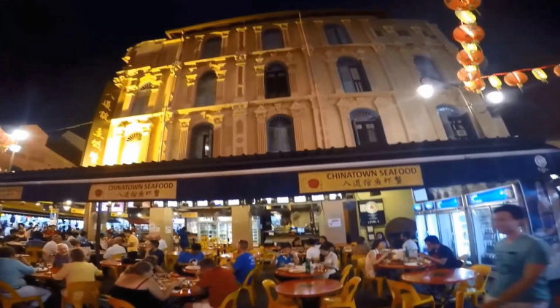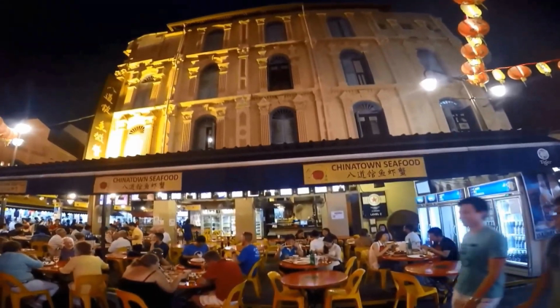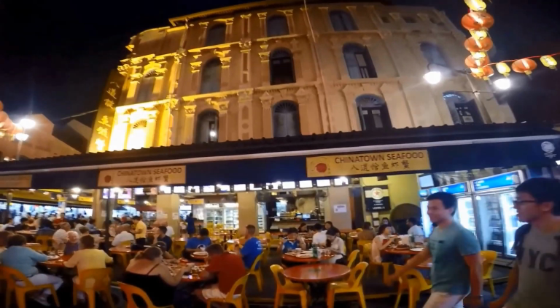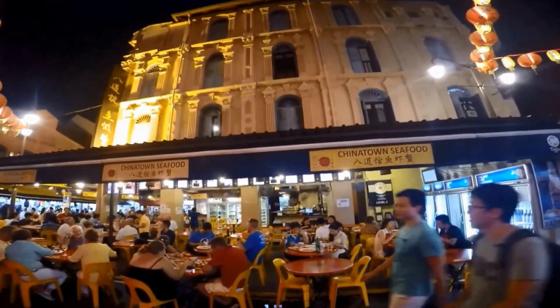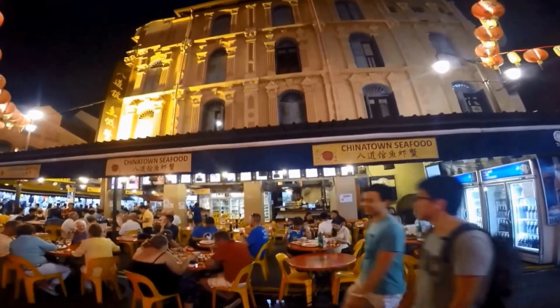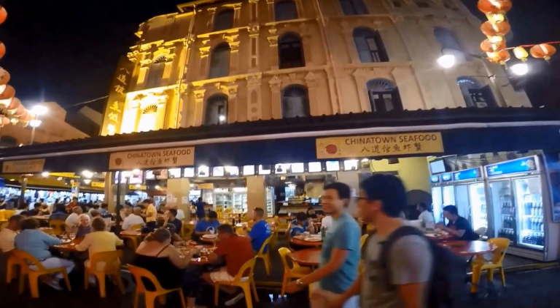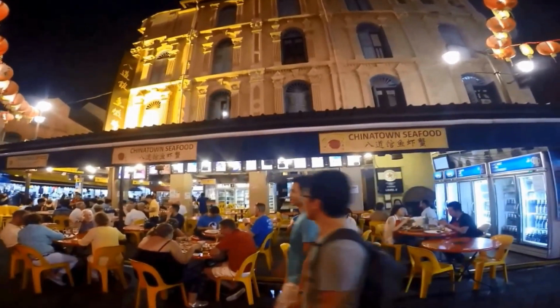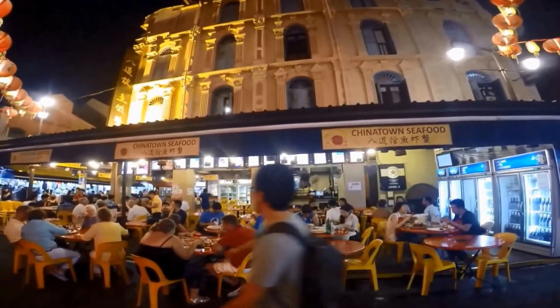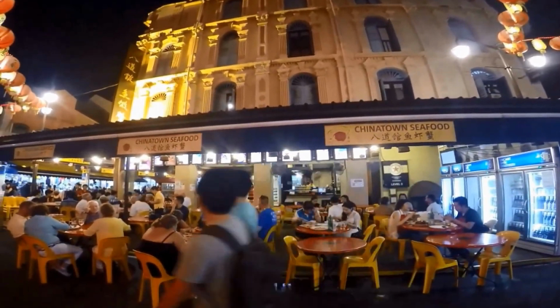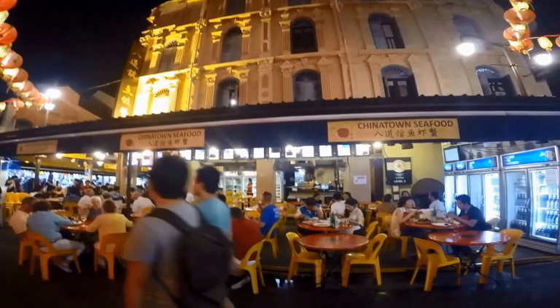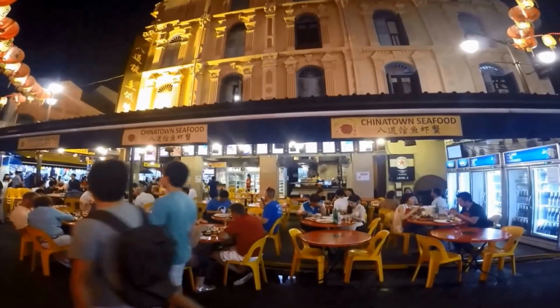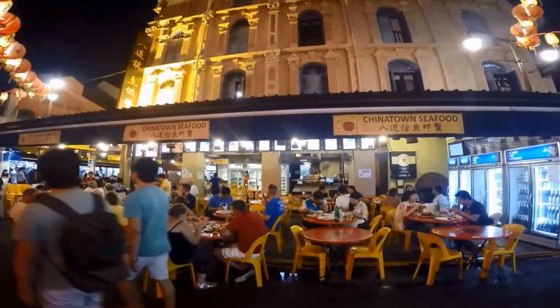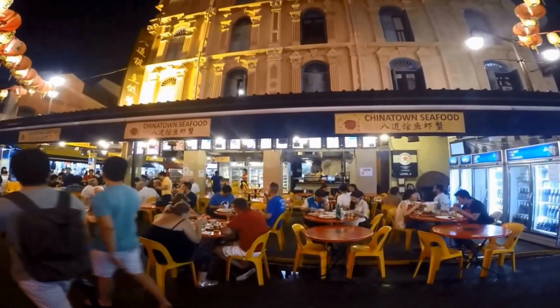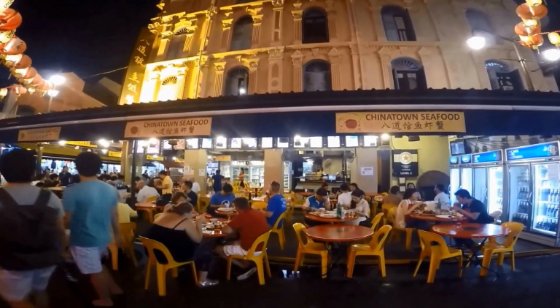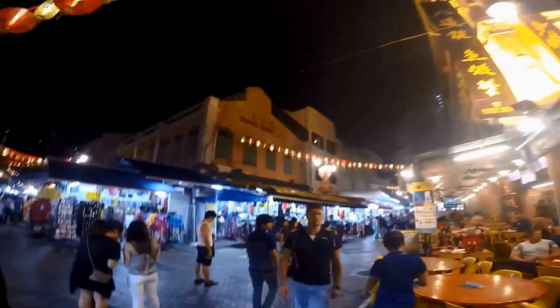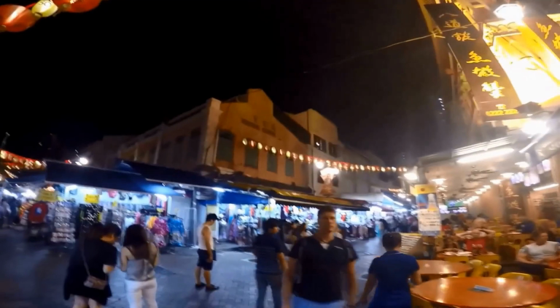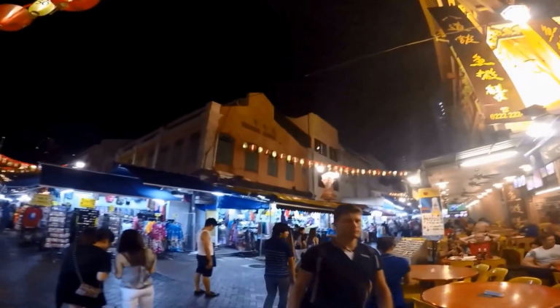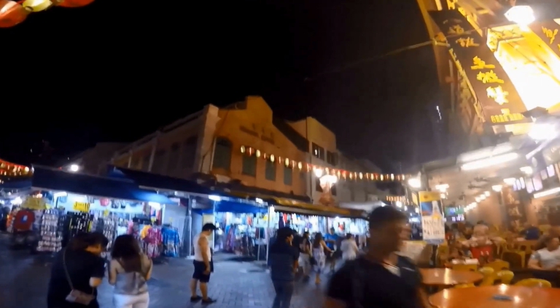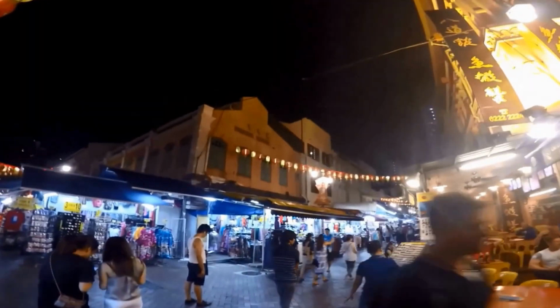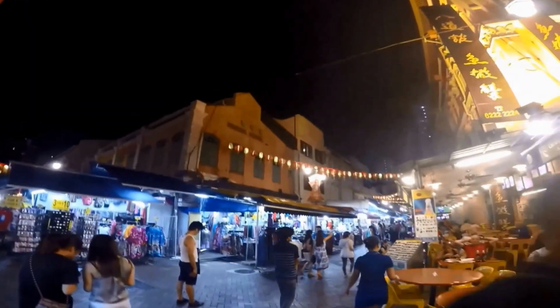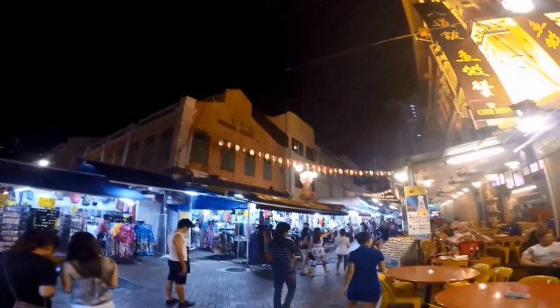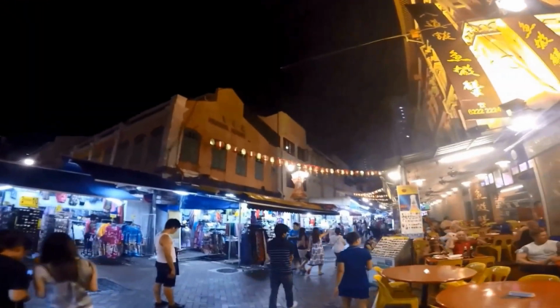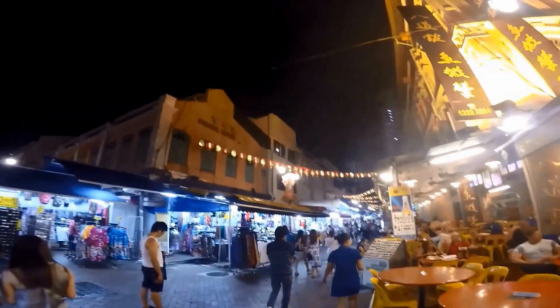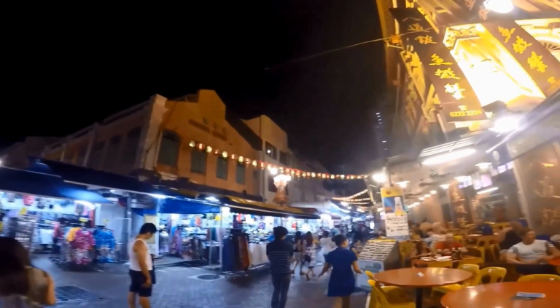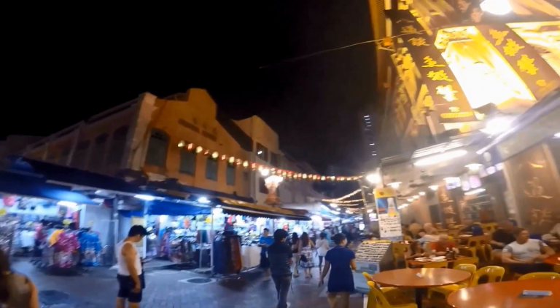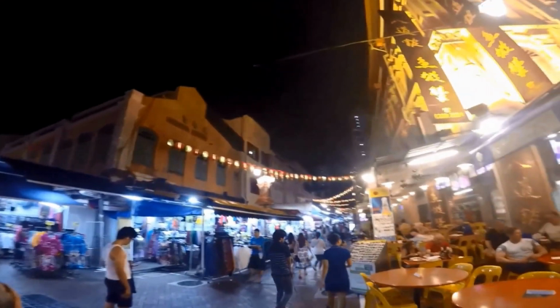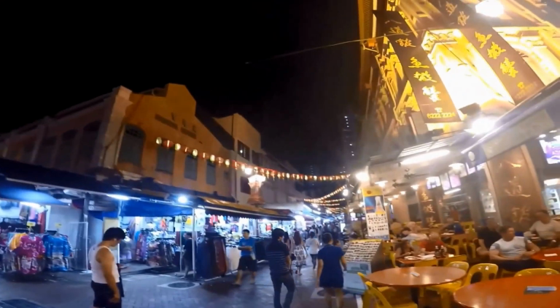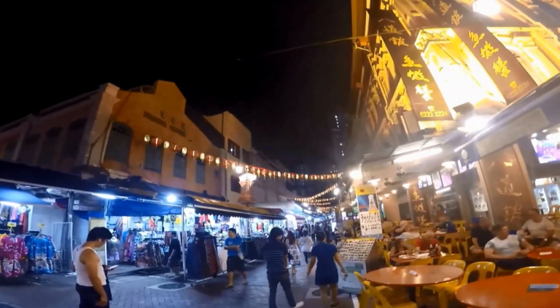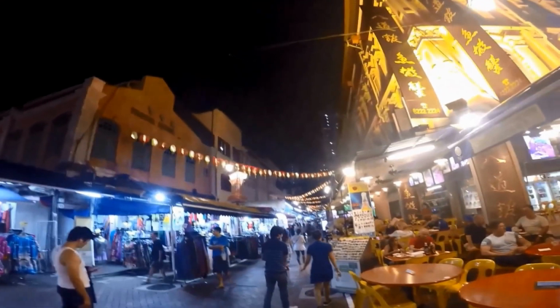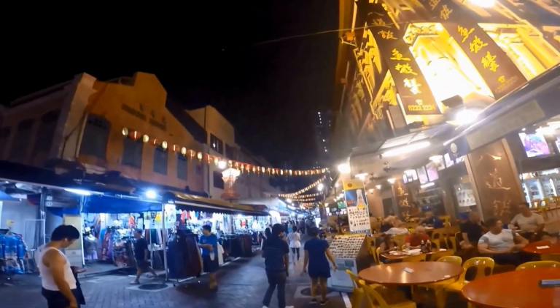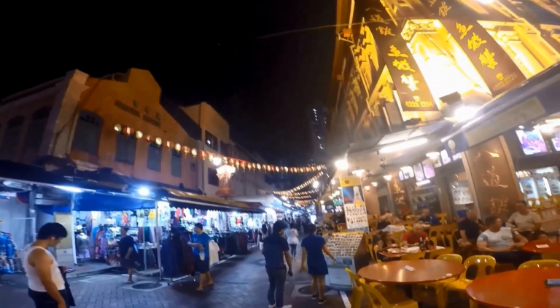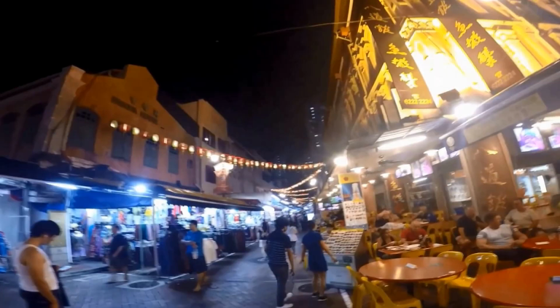There are cafes and restaurants all around Chinatown. Eat at one of the restaurants that serve their famous chili crab.